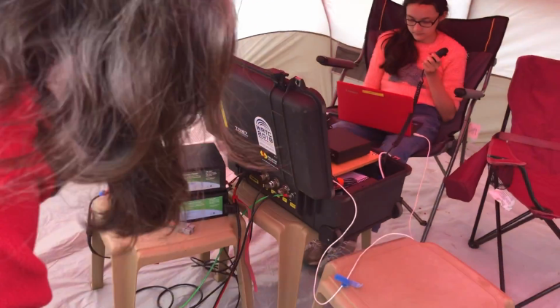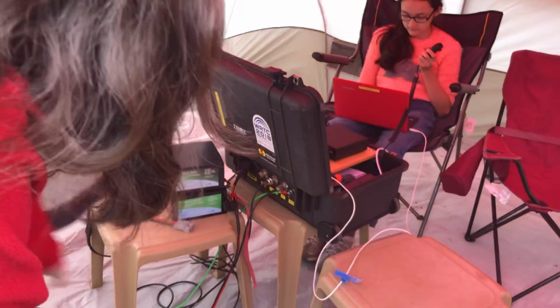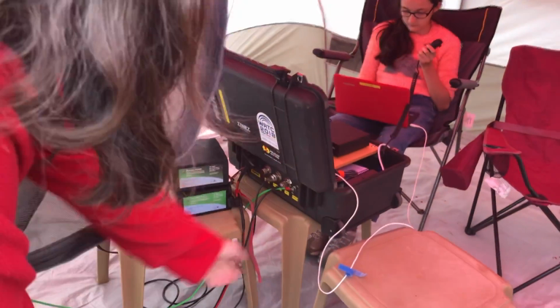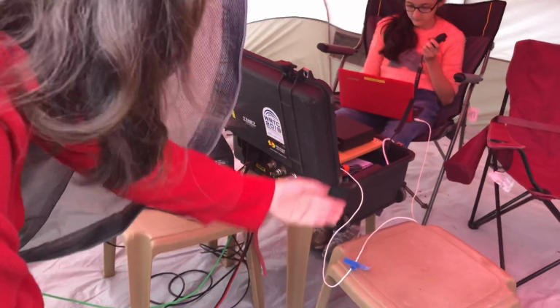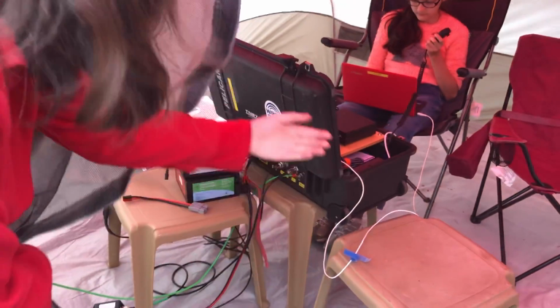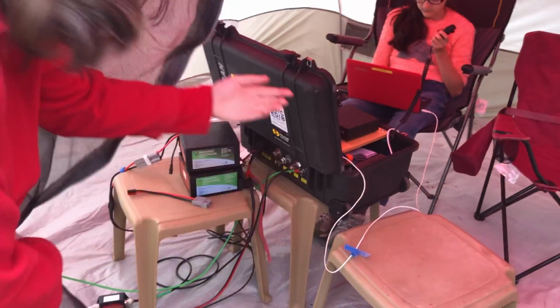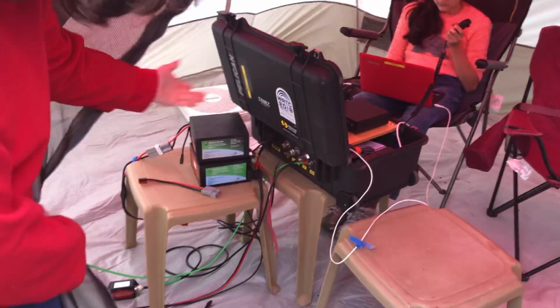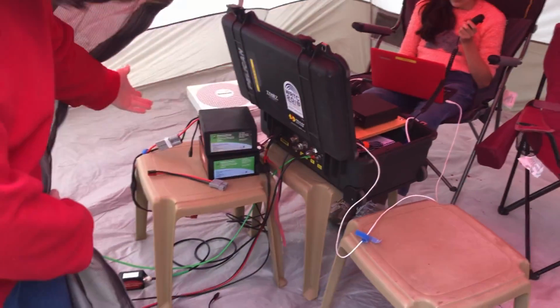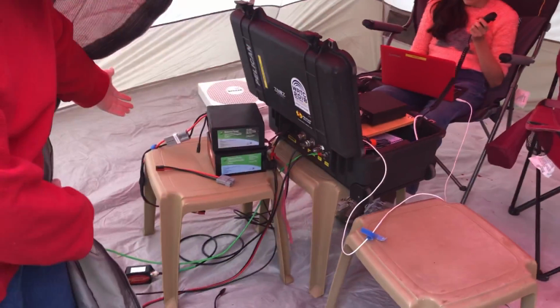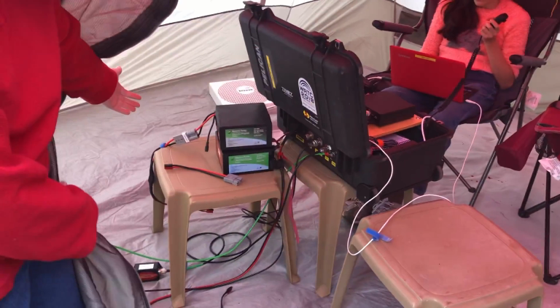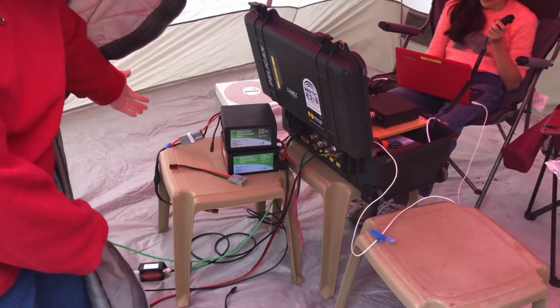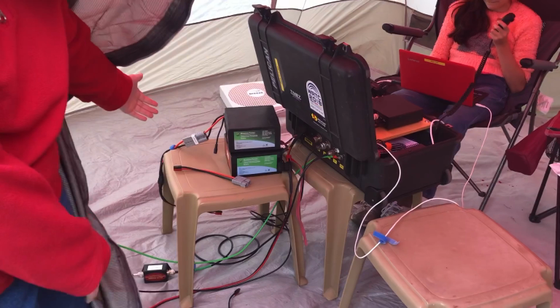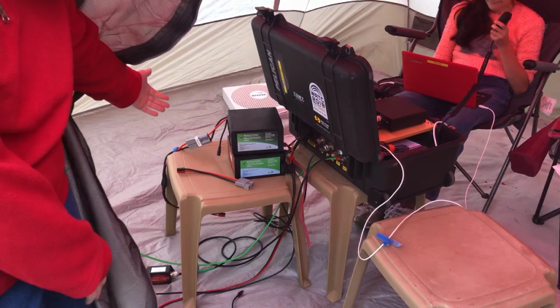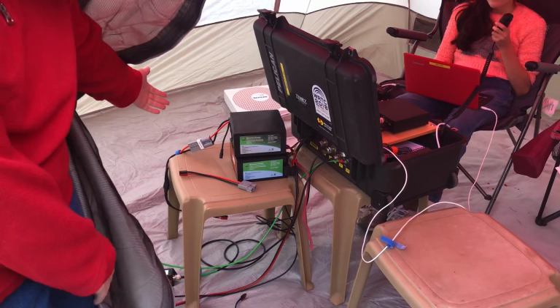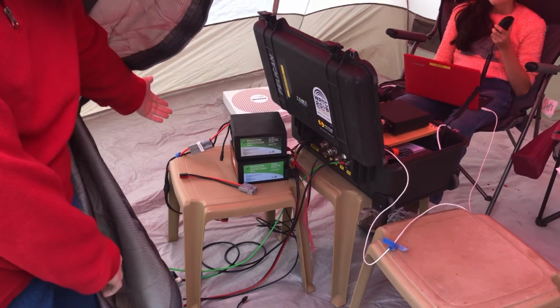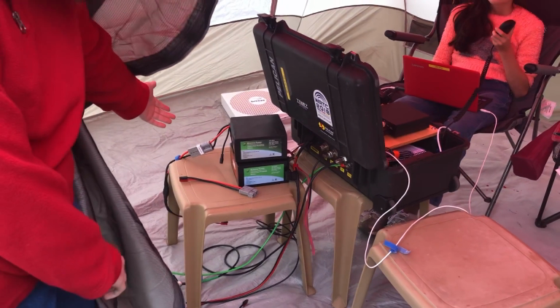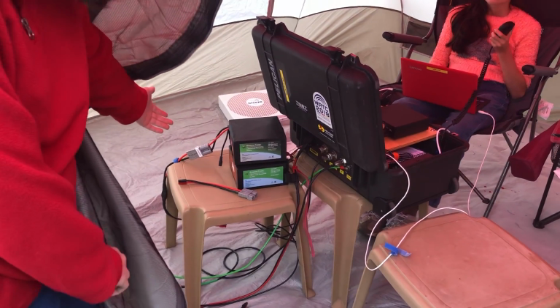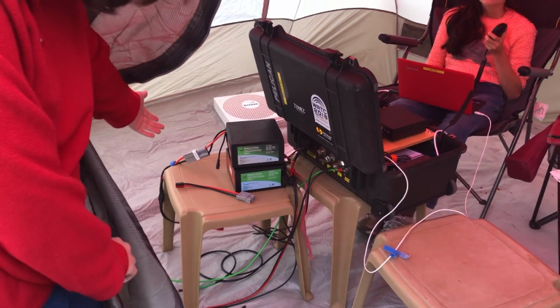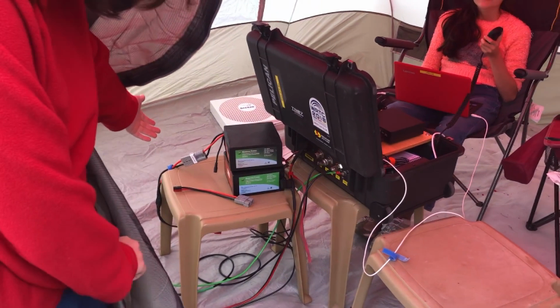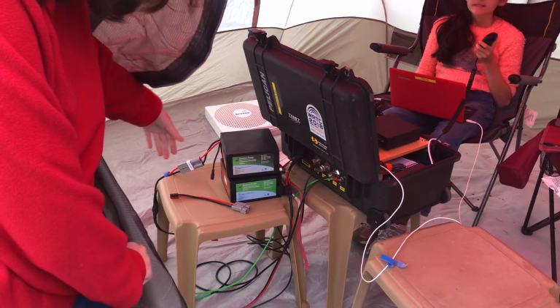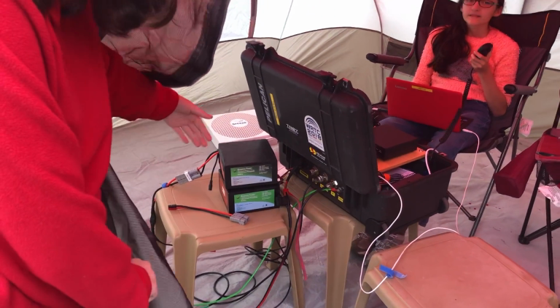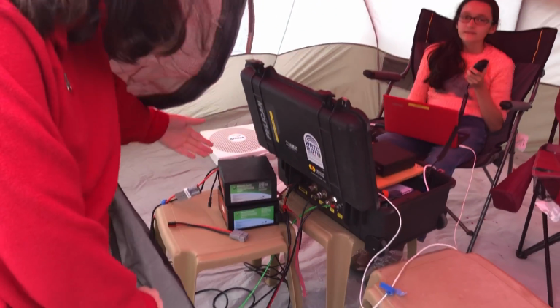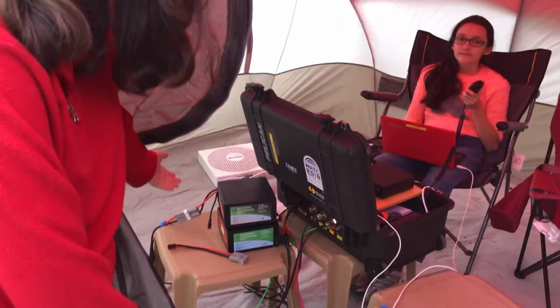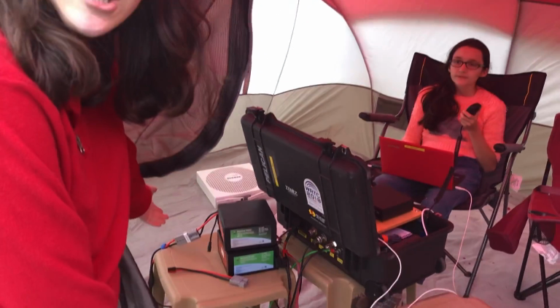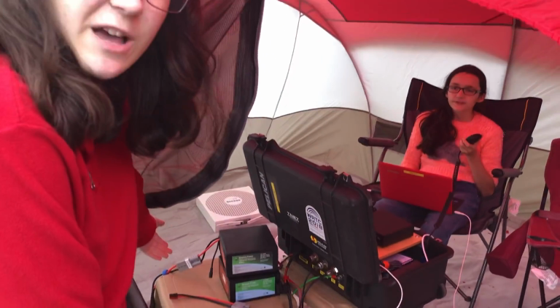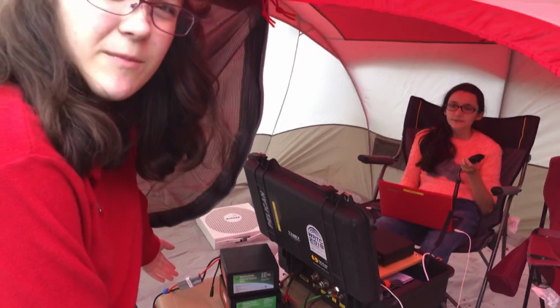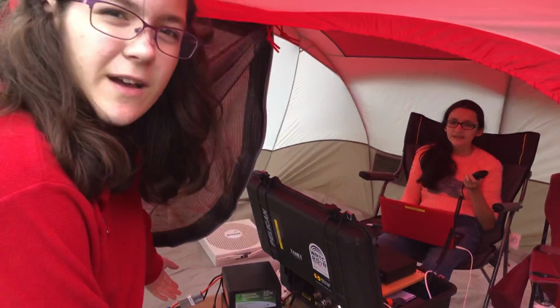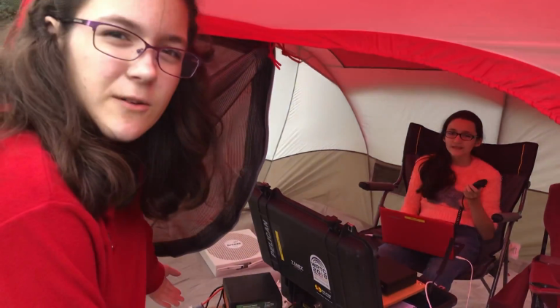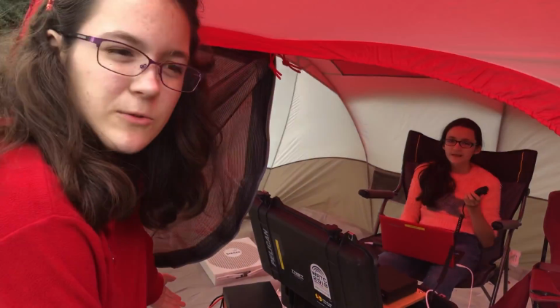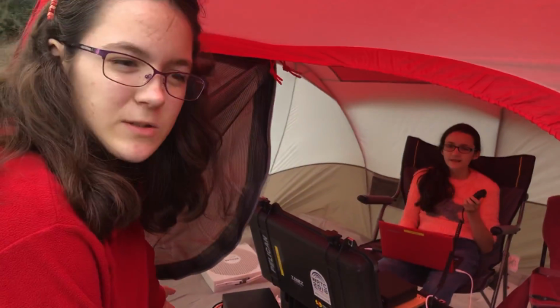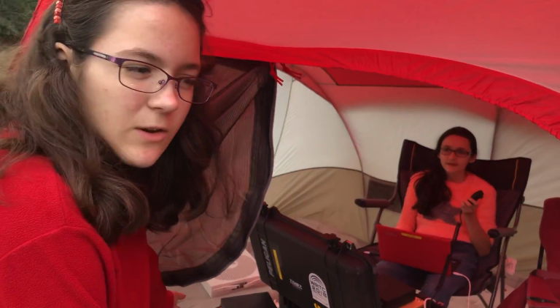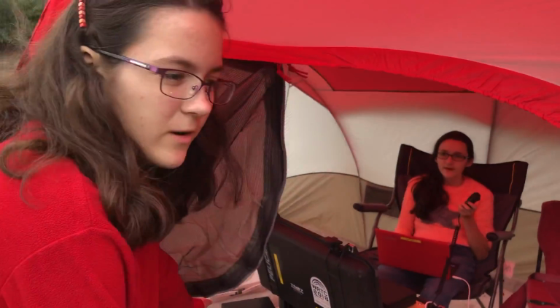We have batteries for just in case the solar cuts off, but we did charge them through solar.